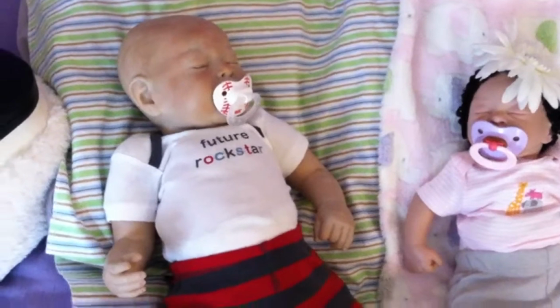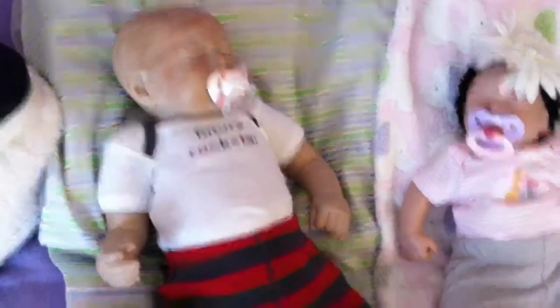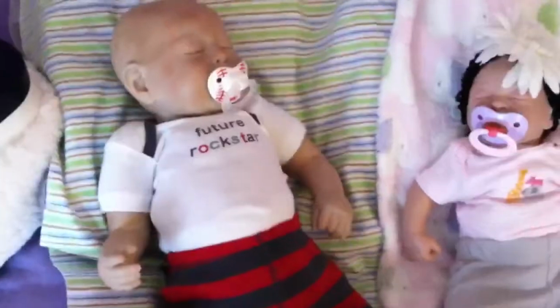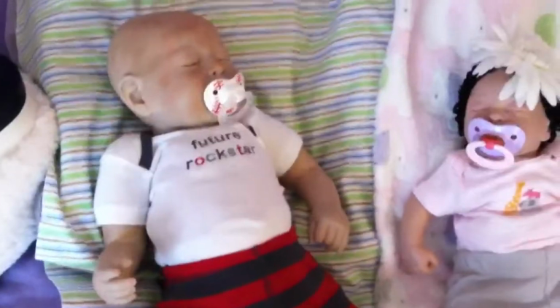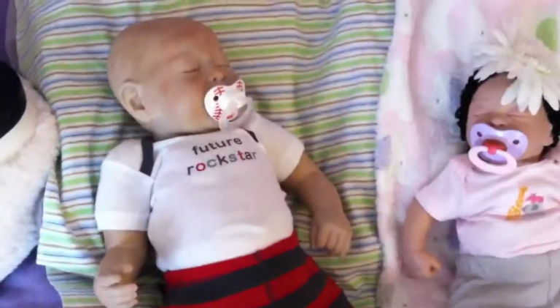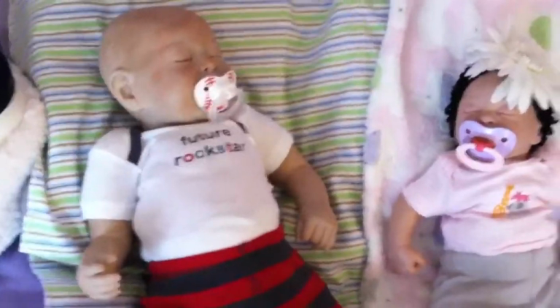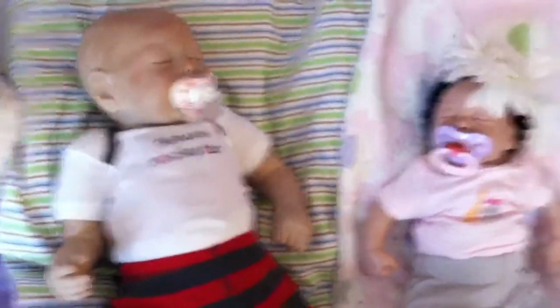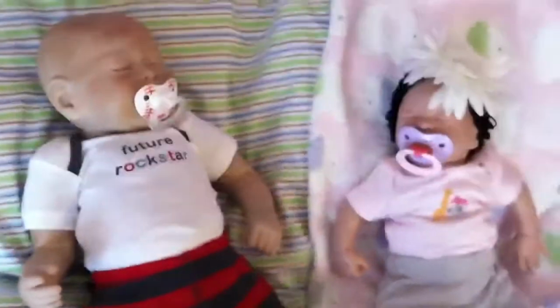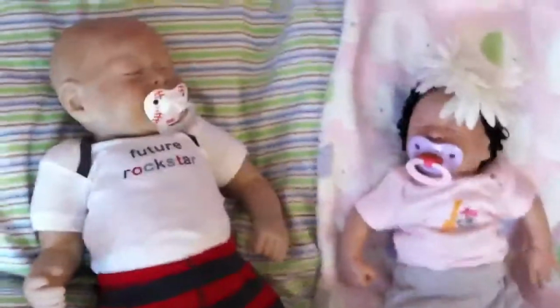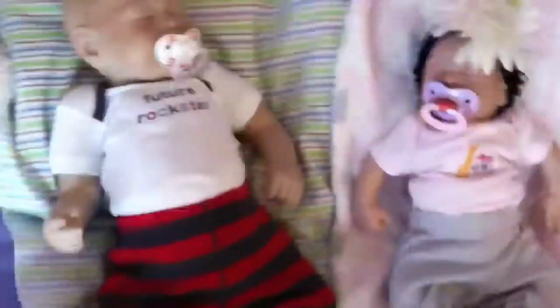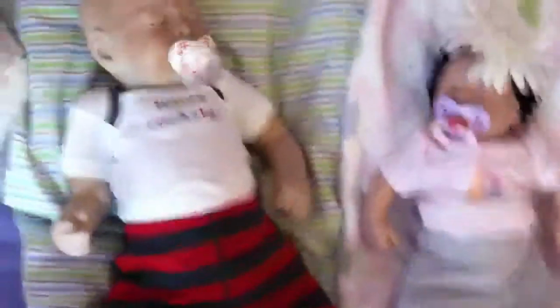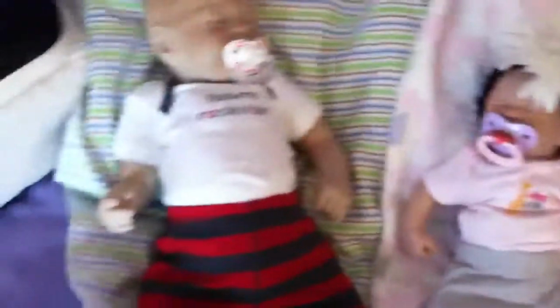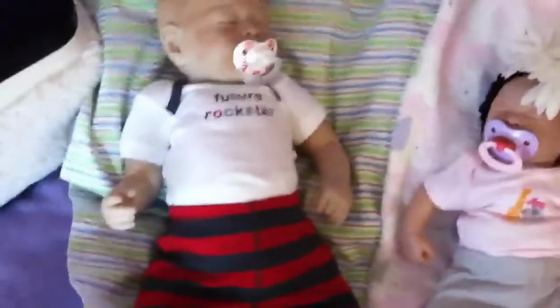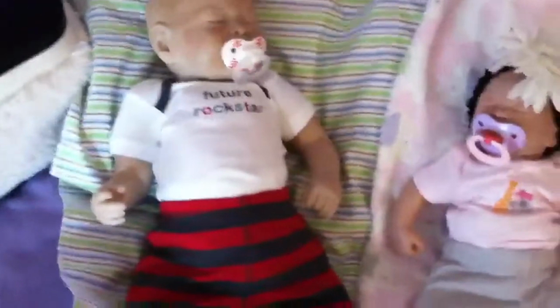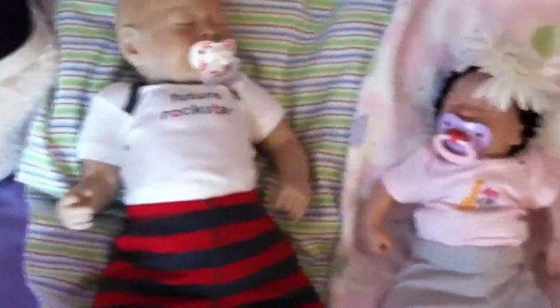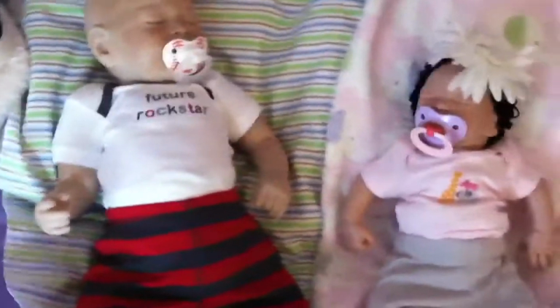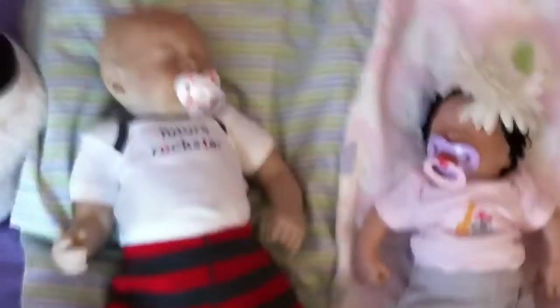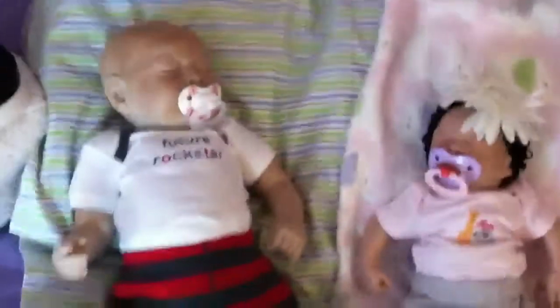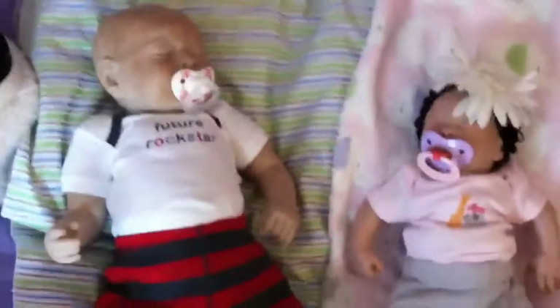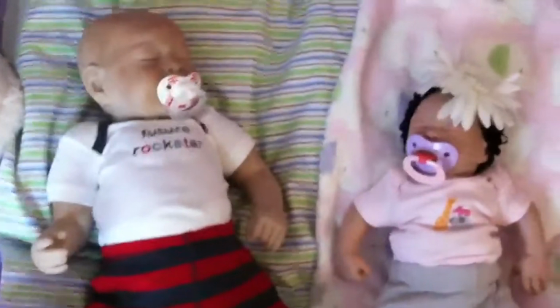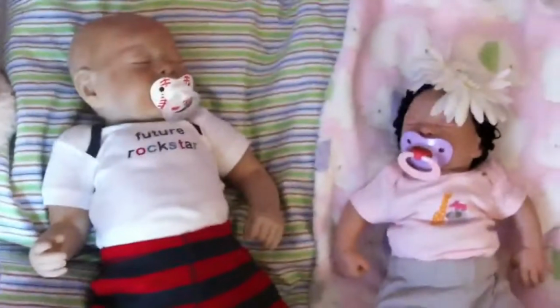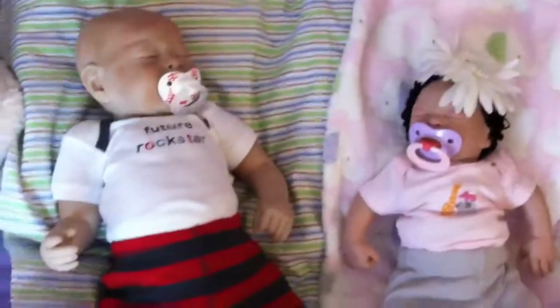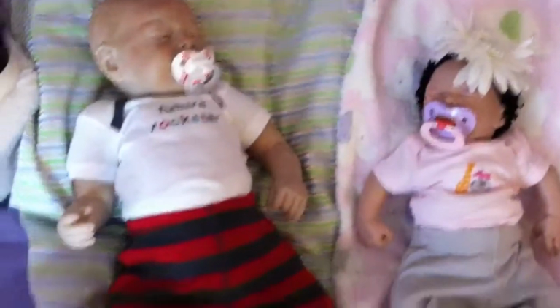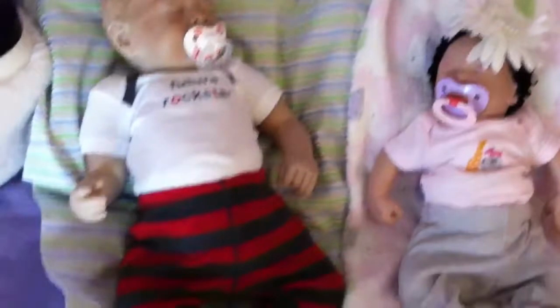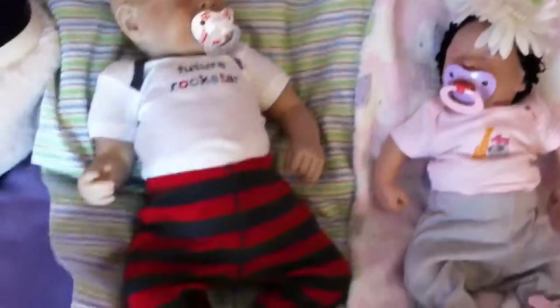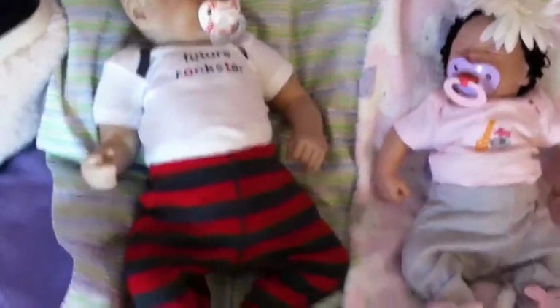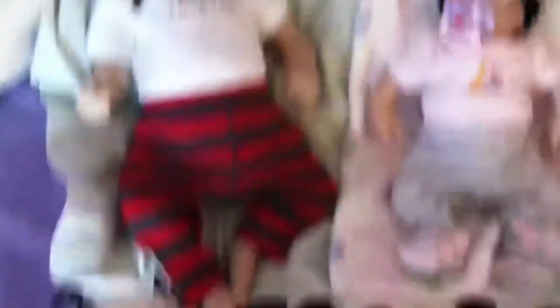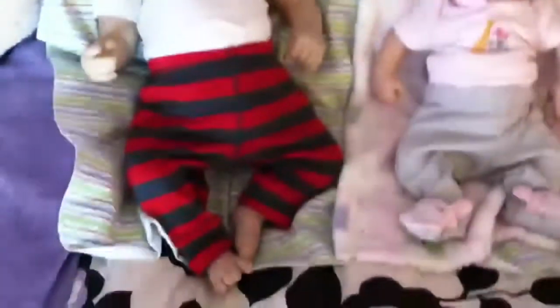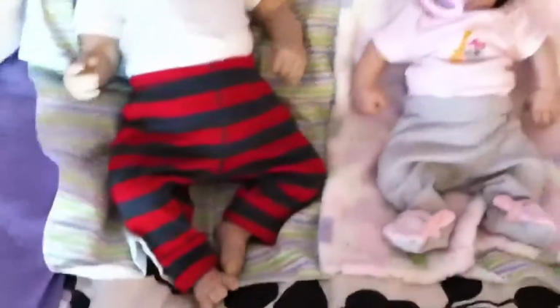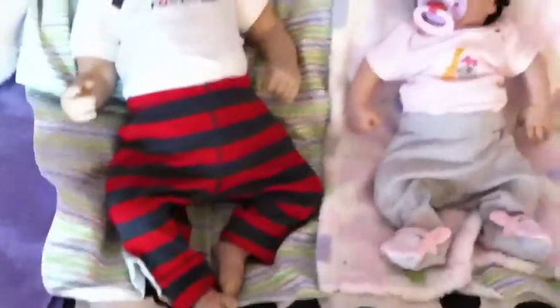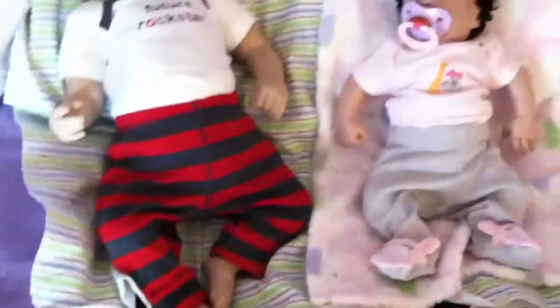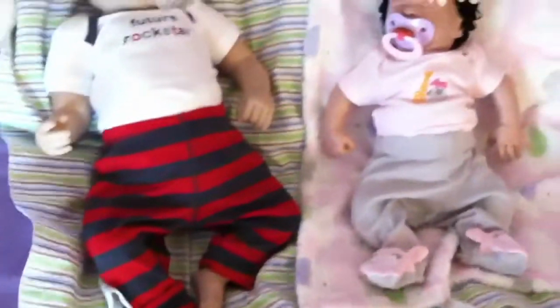Hi everyone, this video is requested by Proud Reborn Mama. It's my favorite outfit for each reborn.